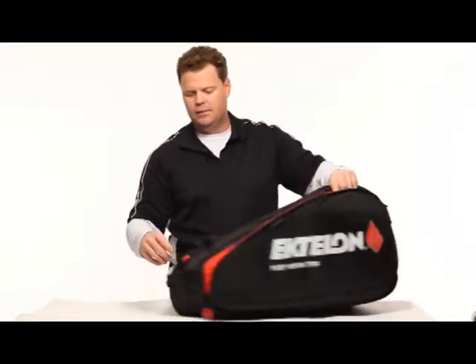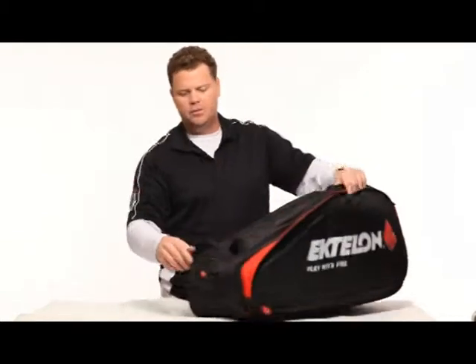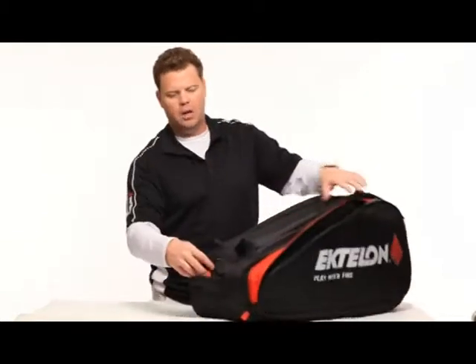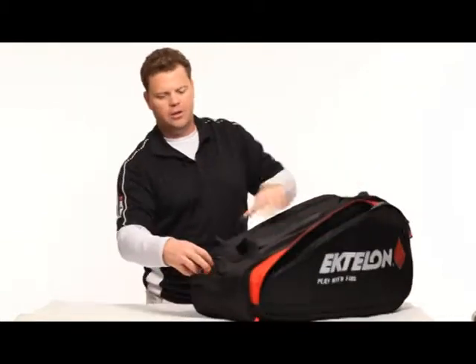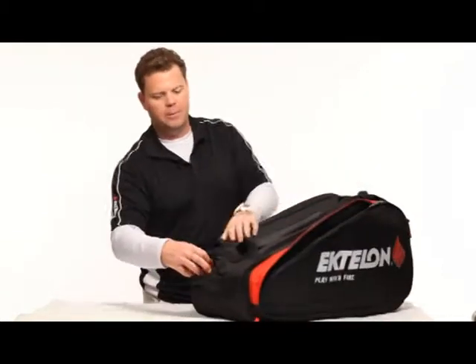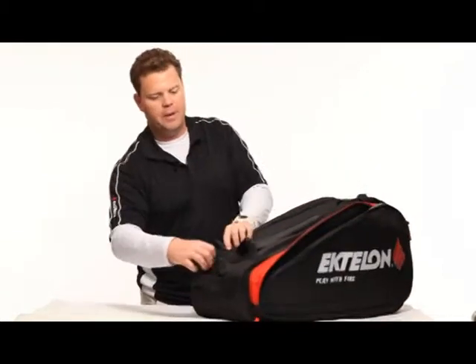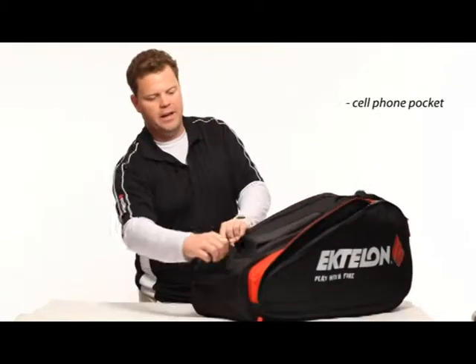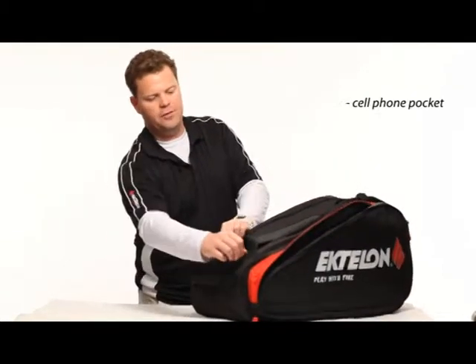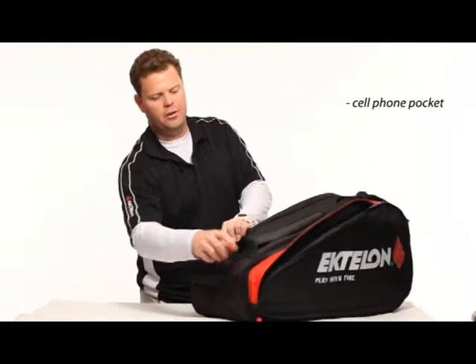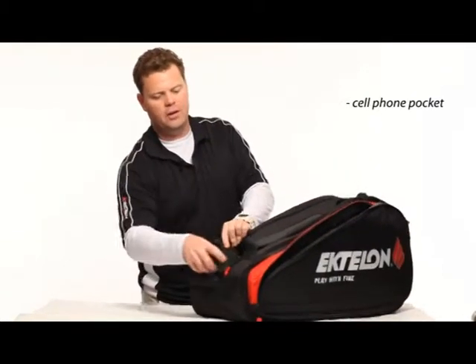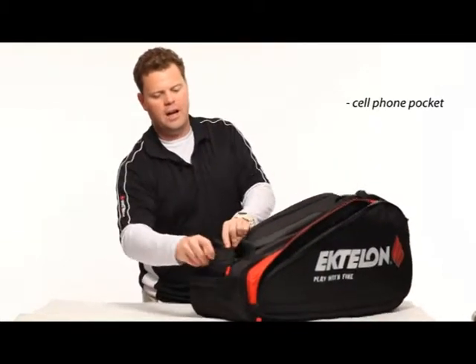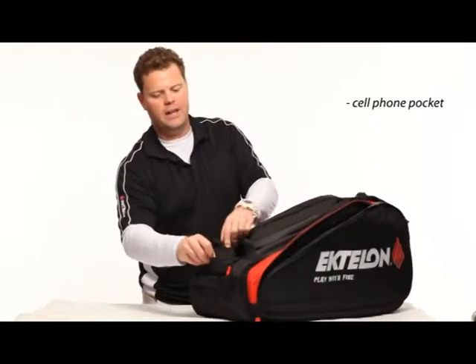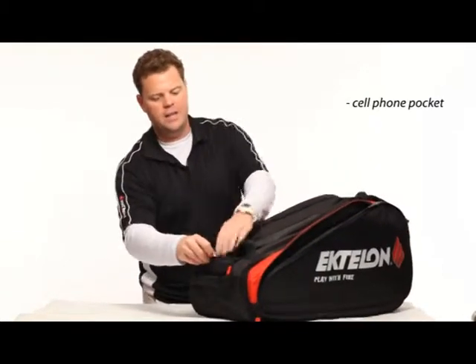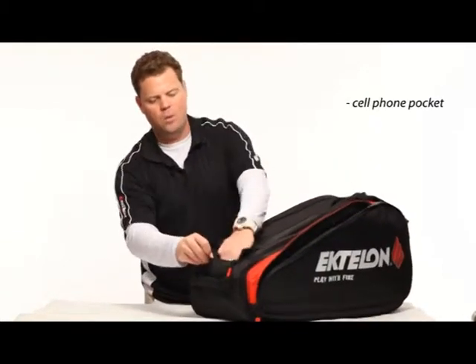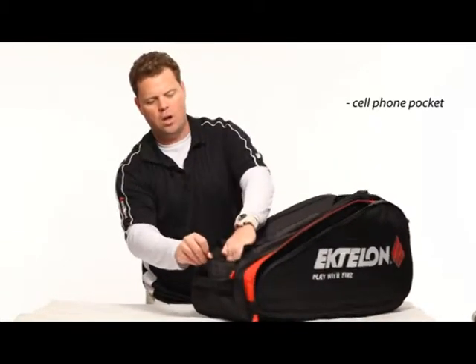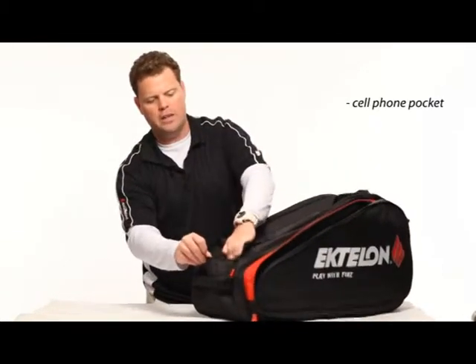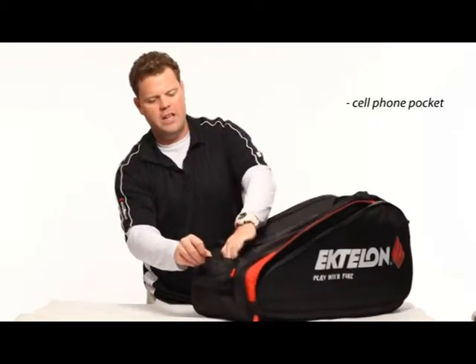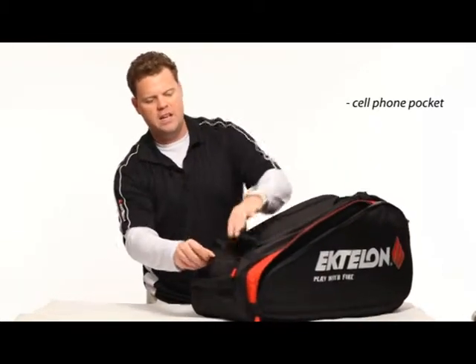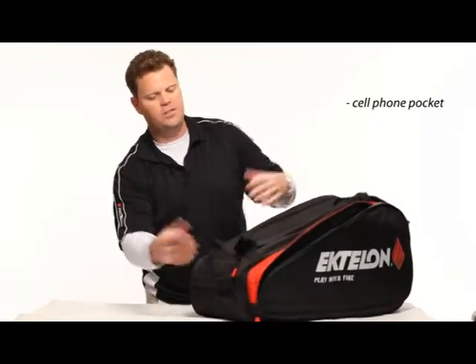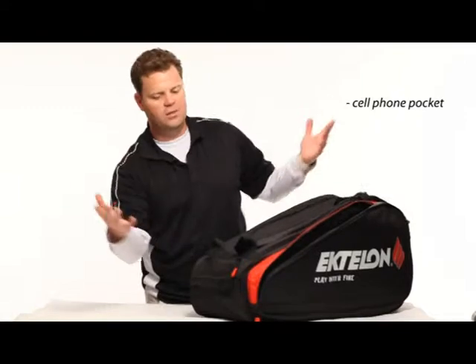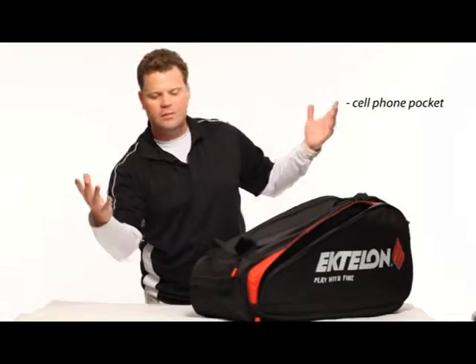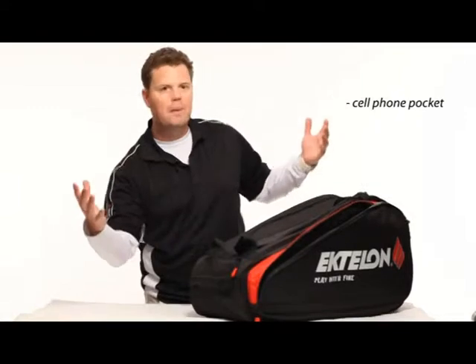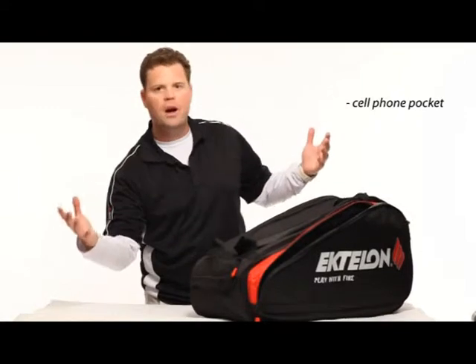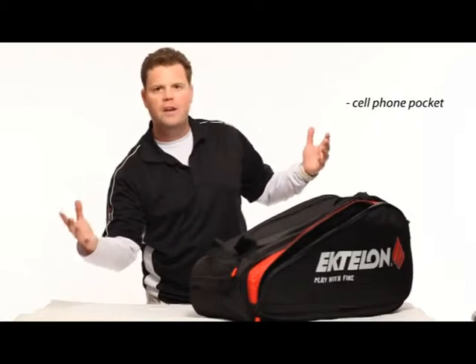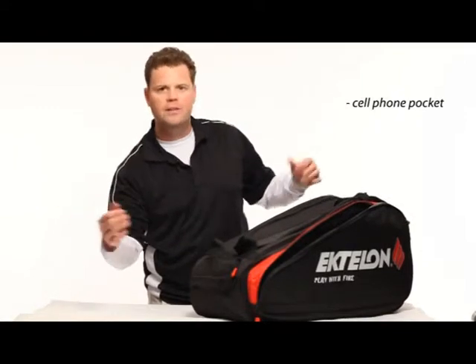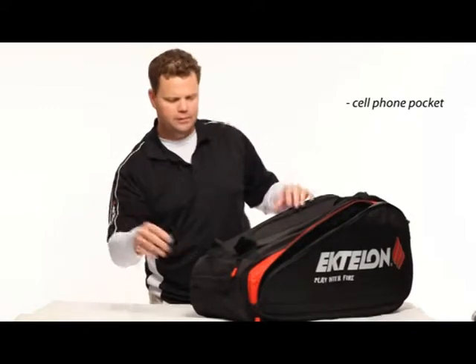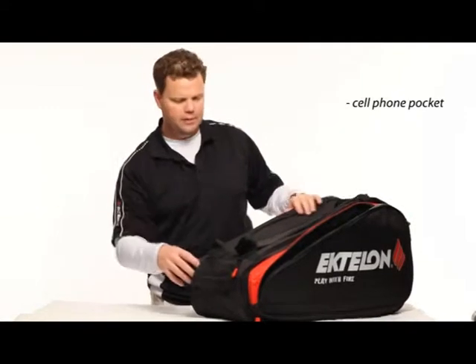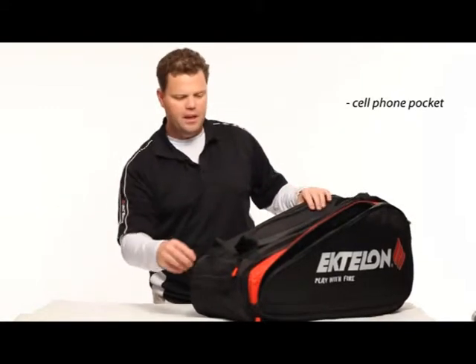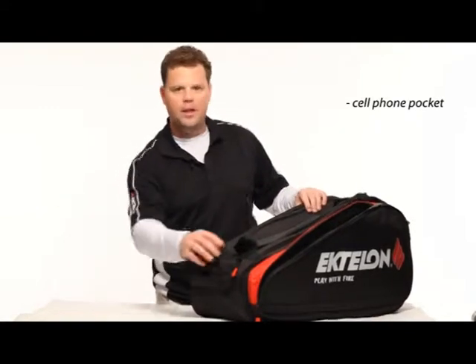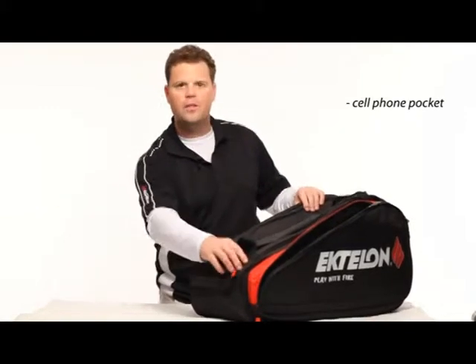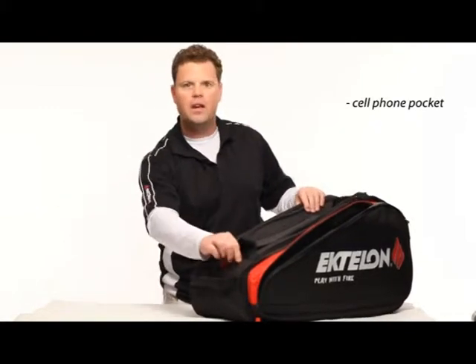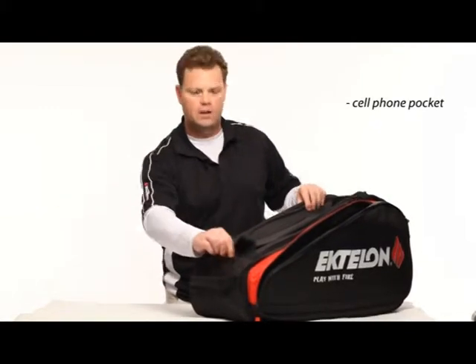There's a small zipper bag here for ID, wallet, keys, iPod — anything you can think of.